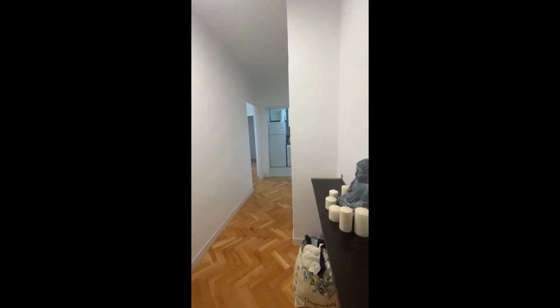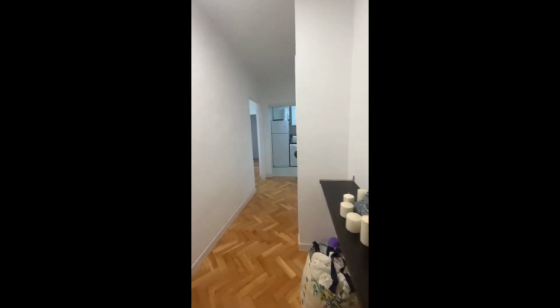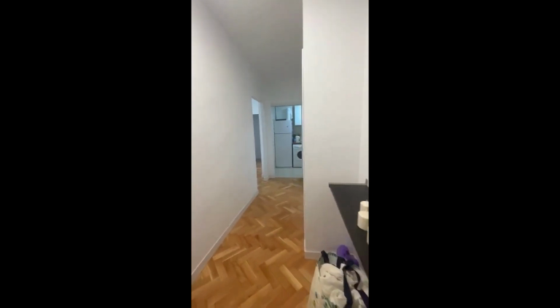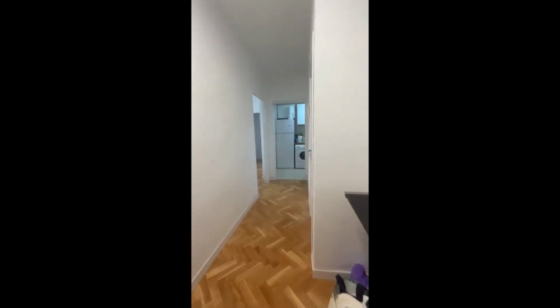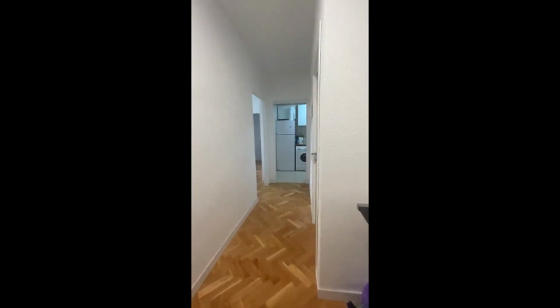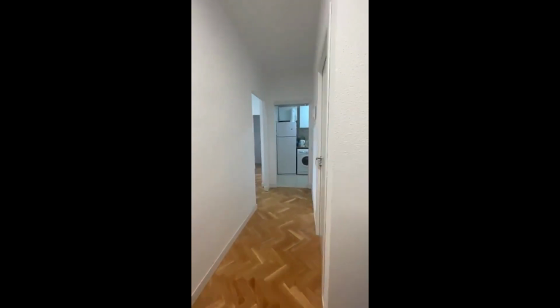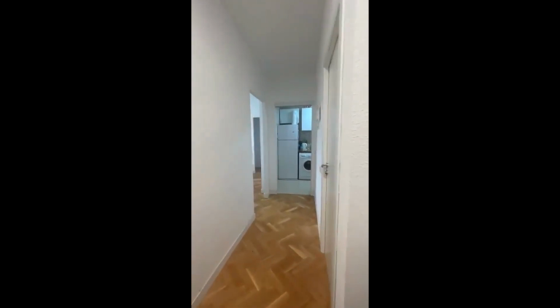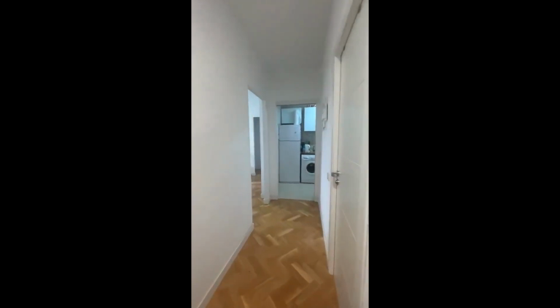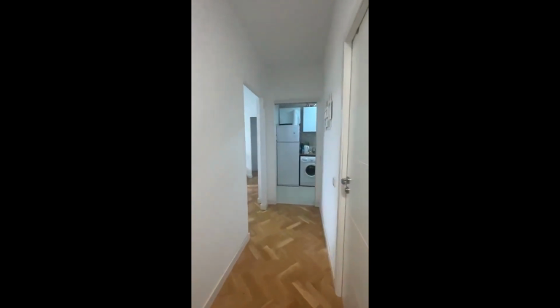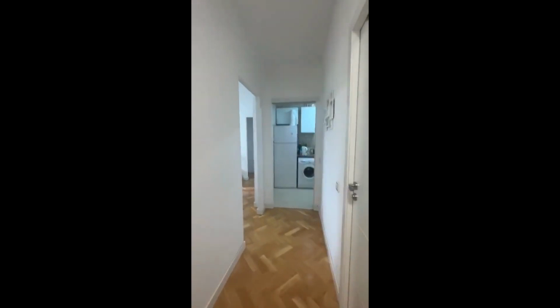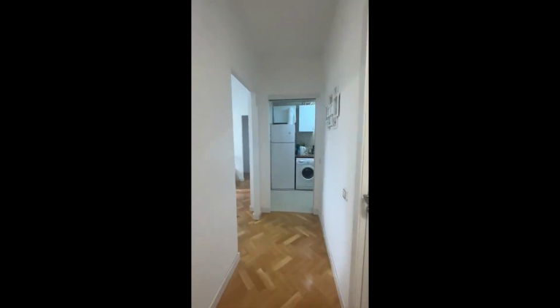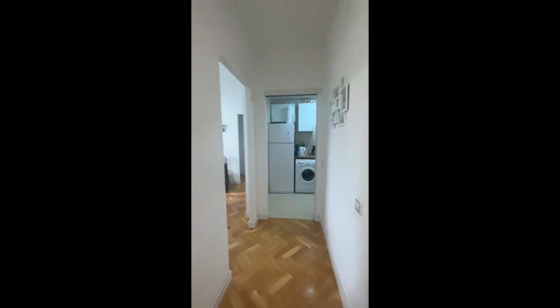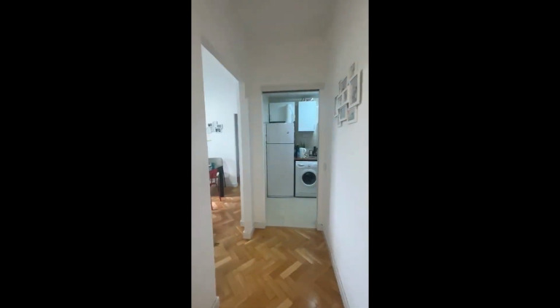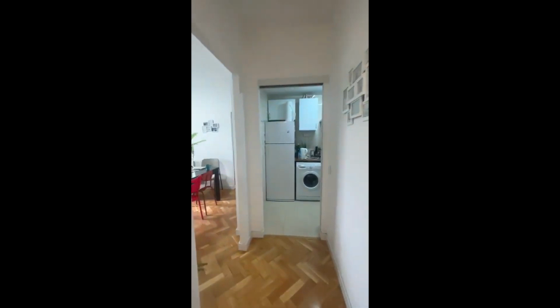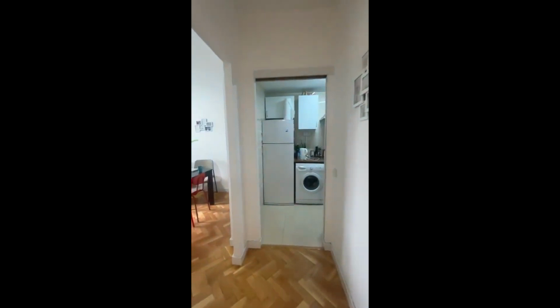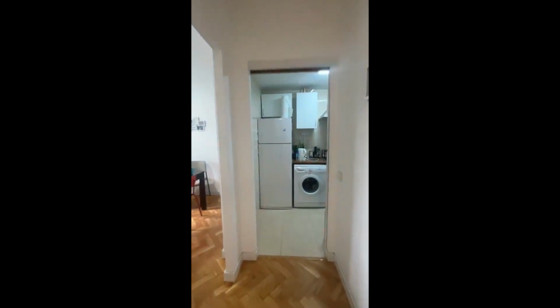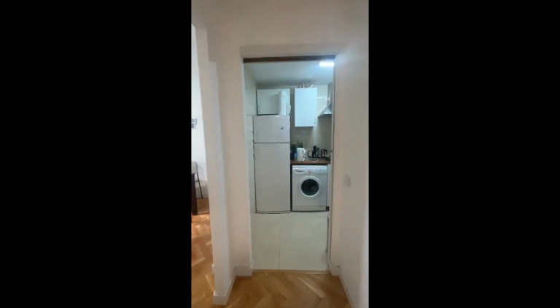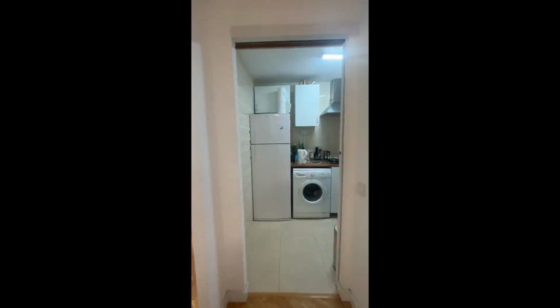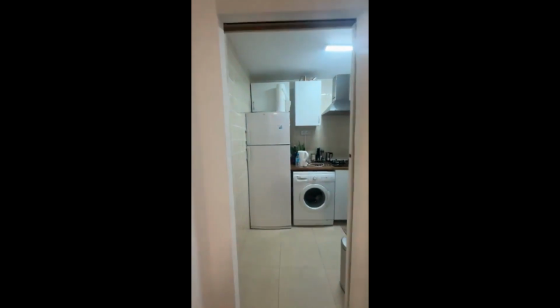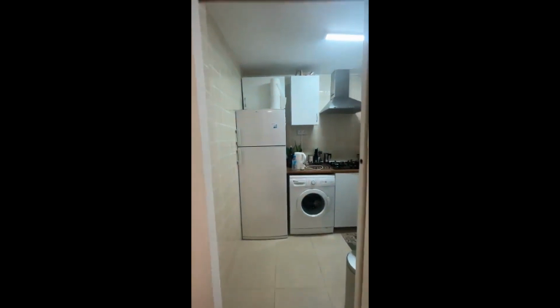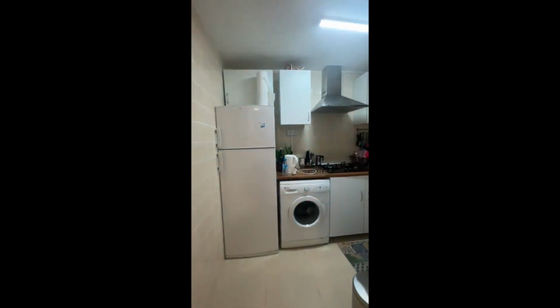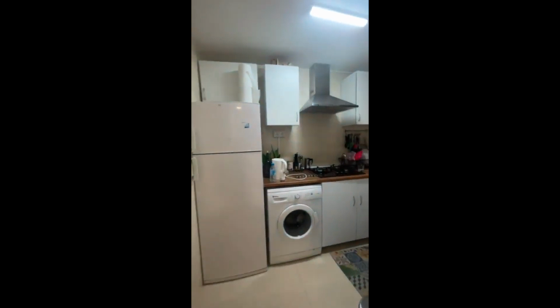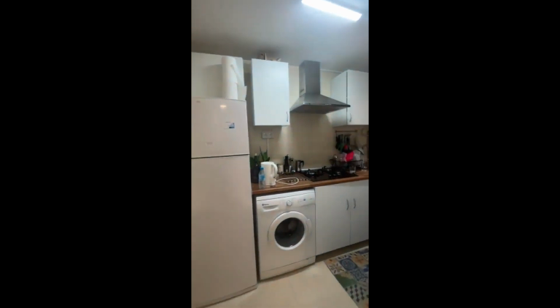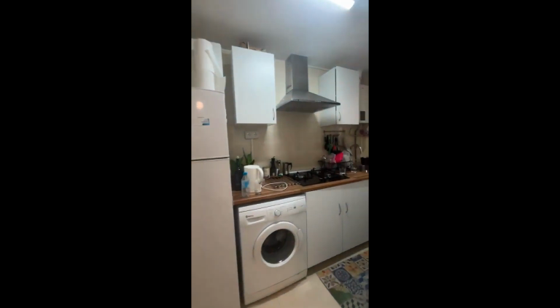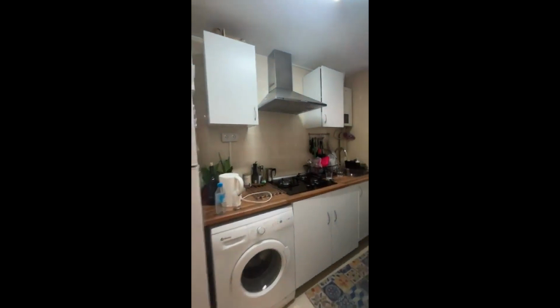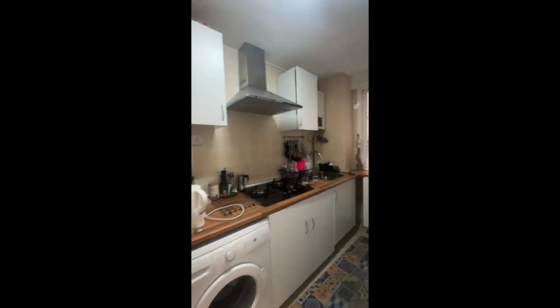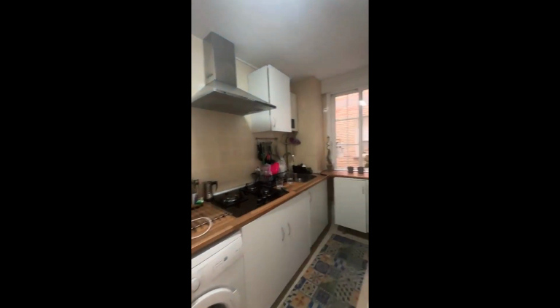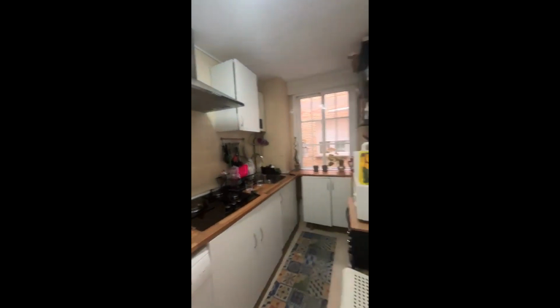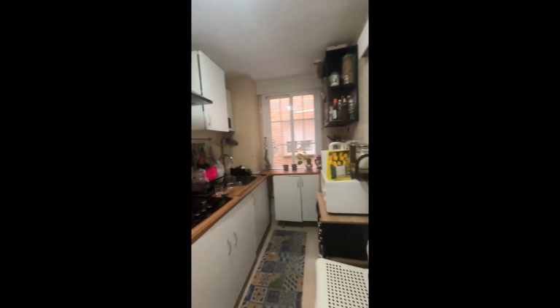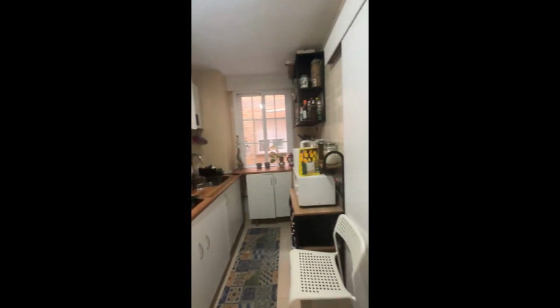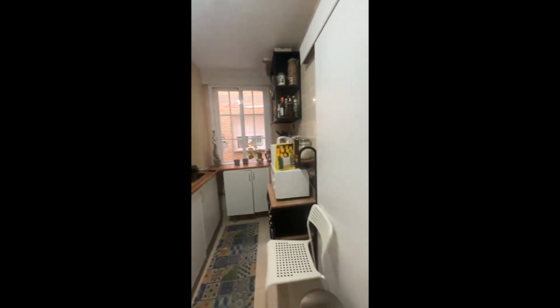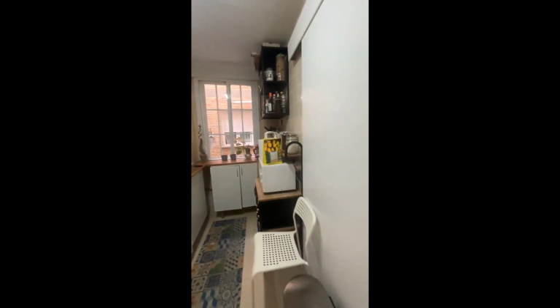We're about to show you a three-bedroom apartment. Here we have the oven, and at the end of it, you'll find the kitchen.